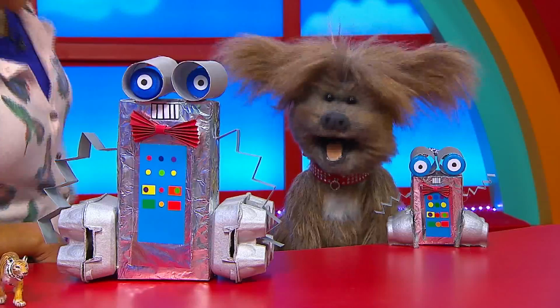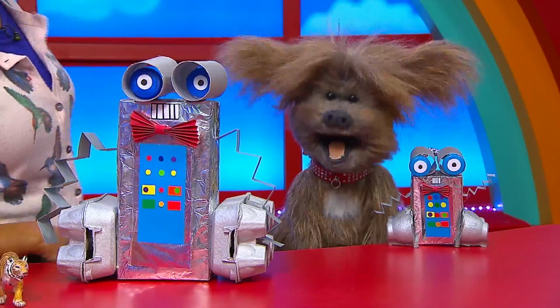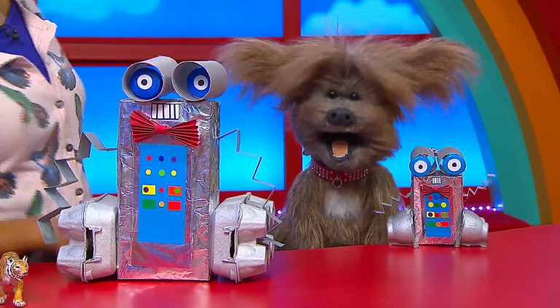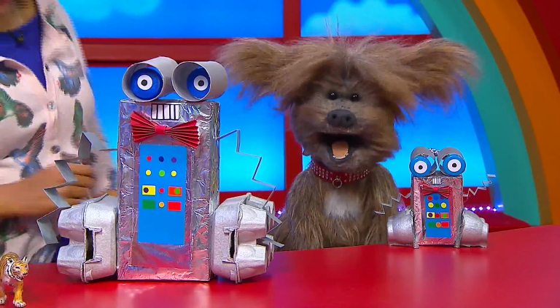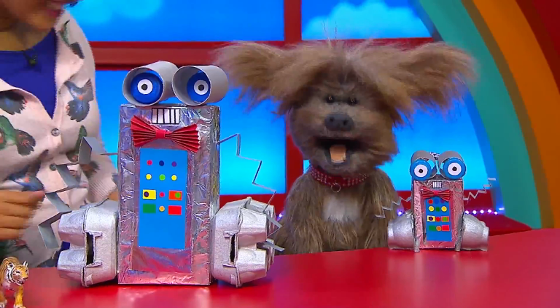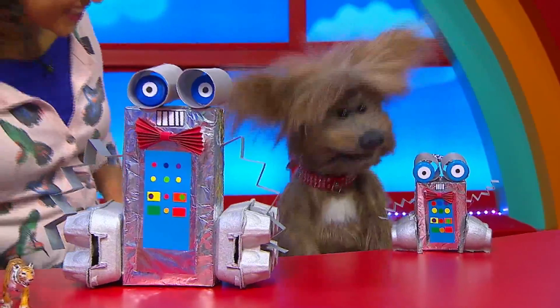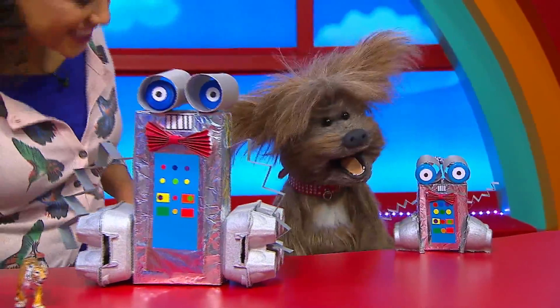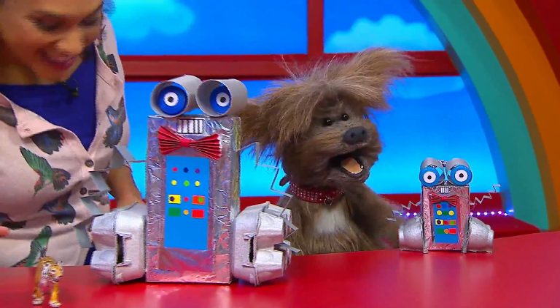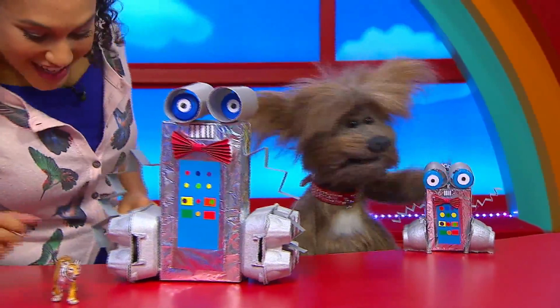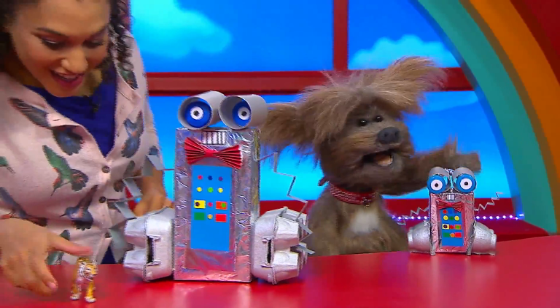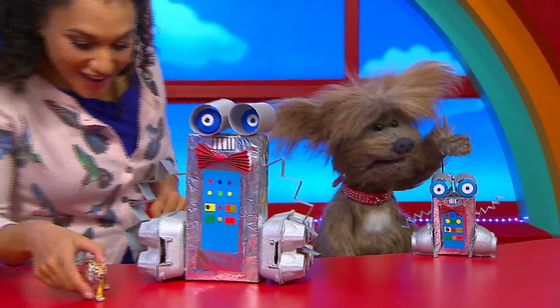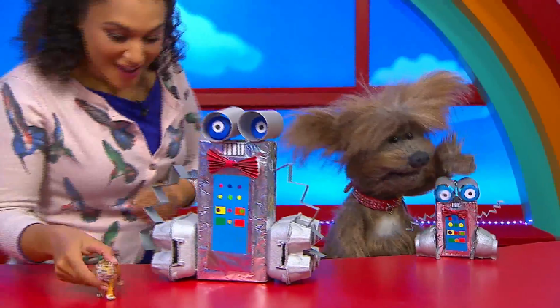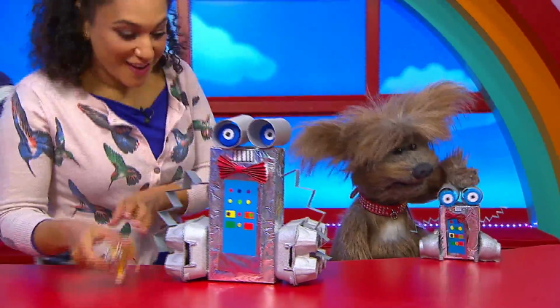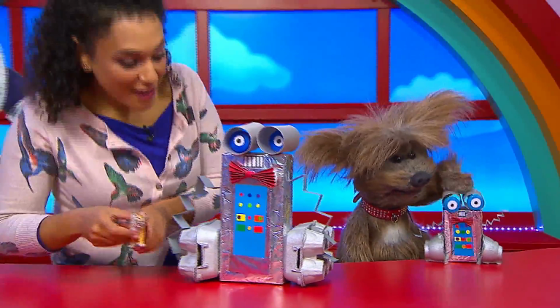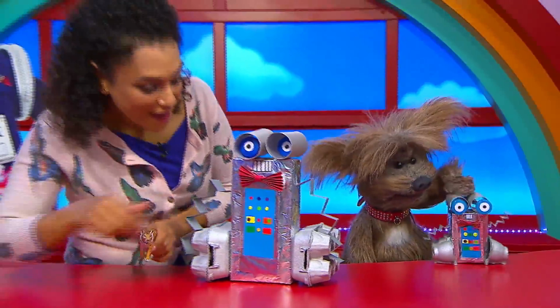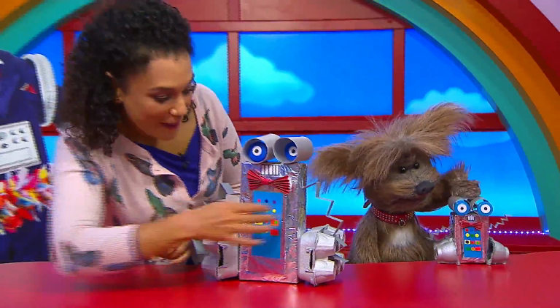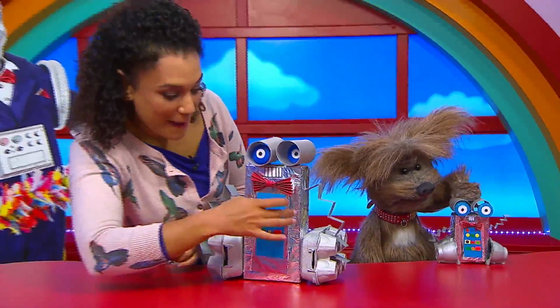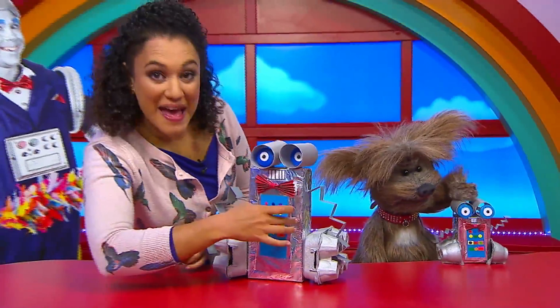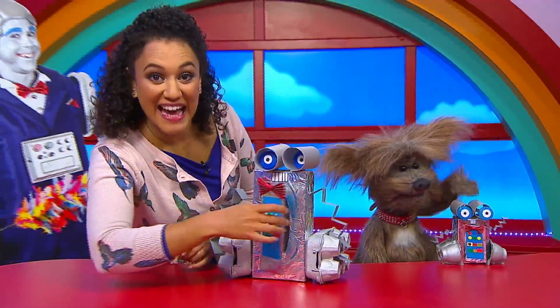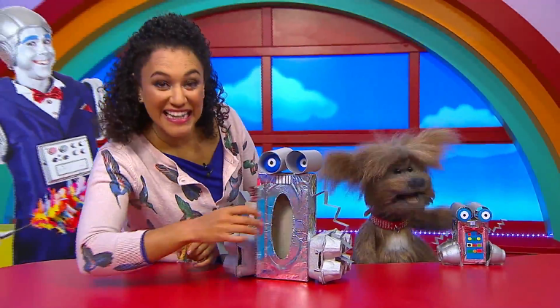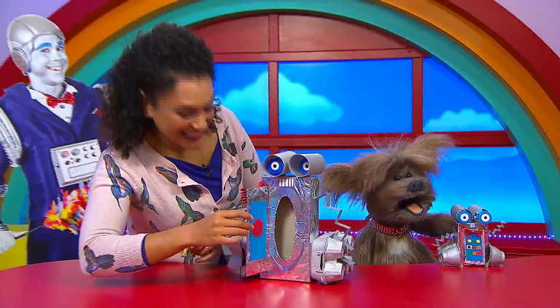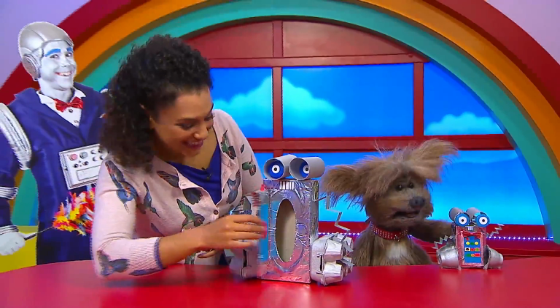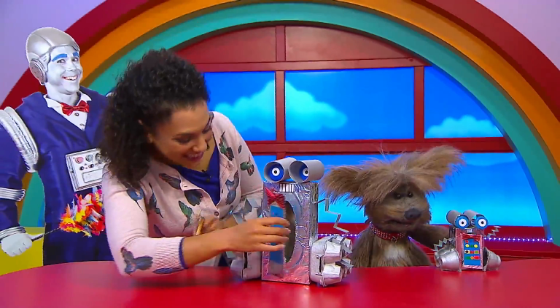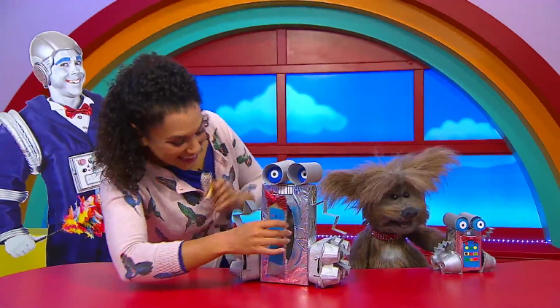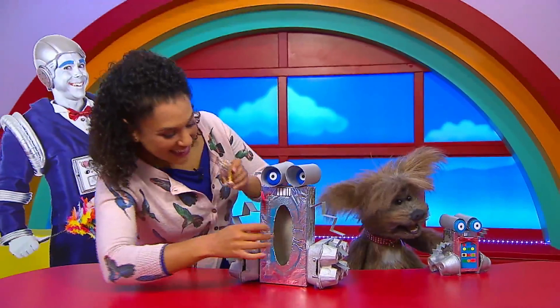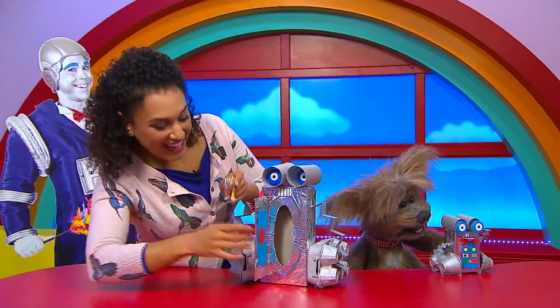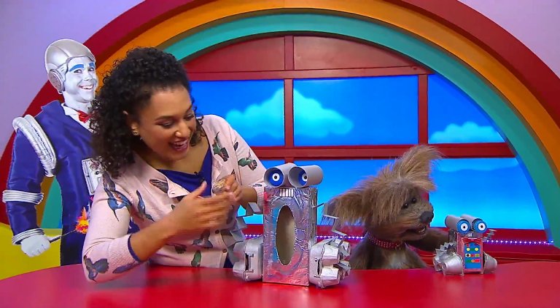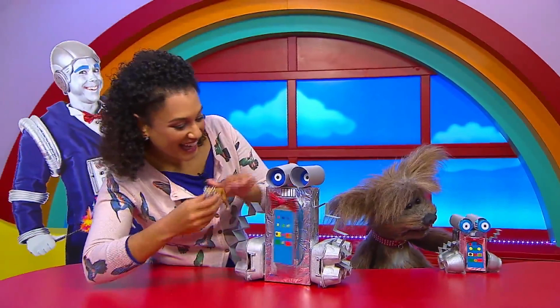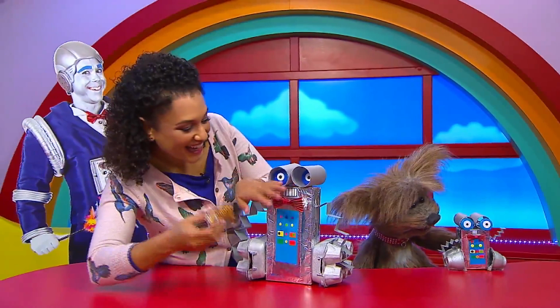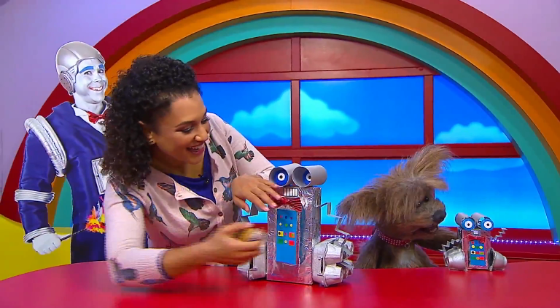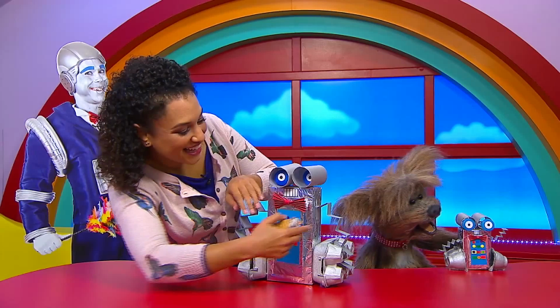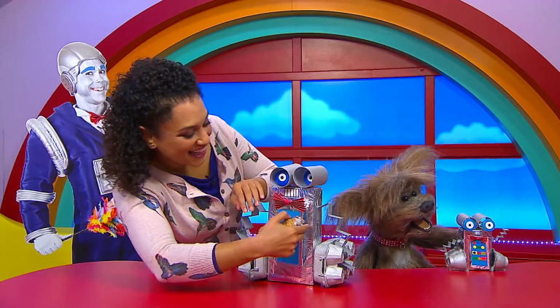How to make your very own robot buddy. His eyes move and he has a secret compartment.